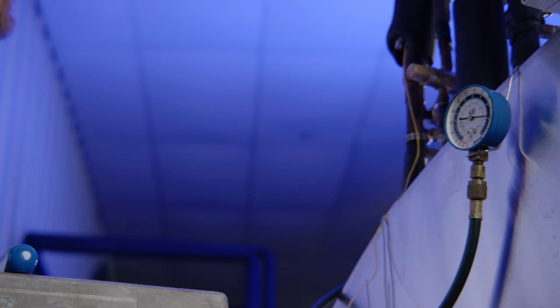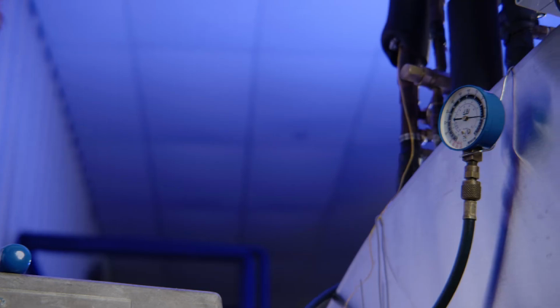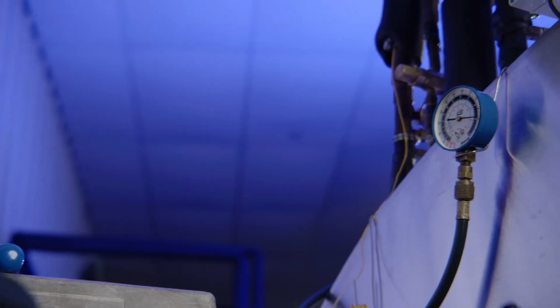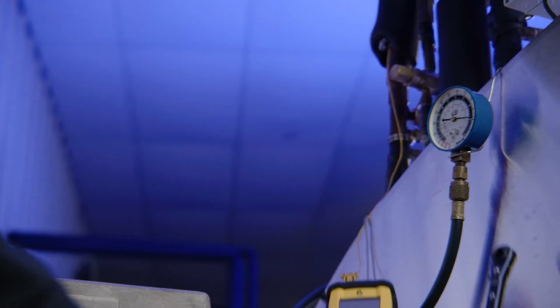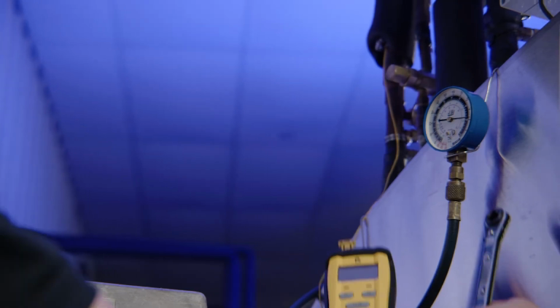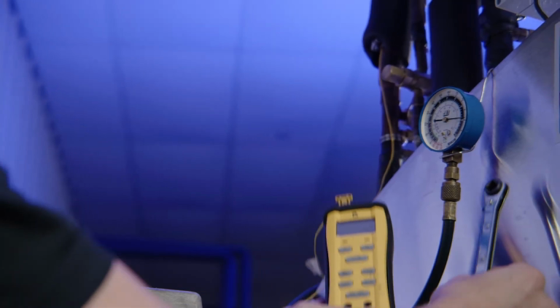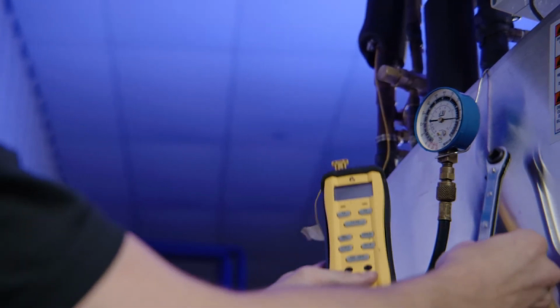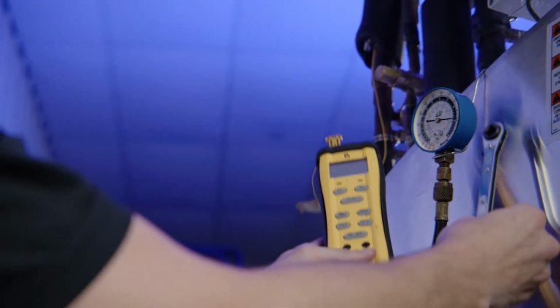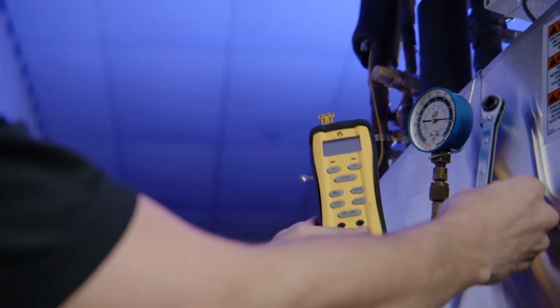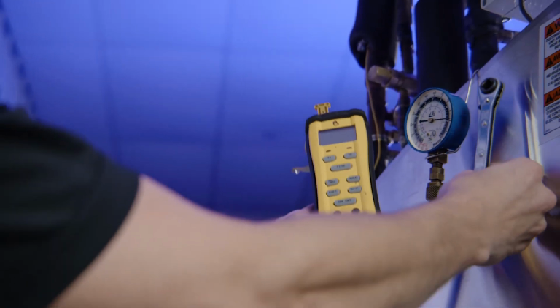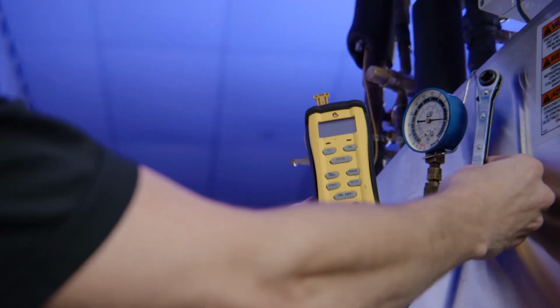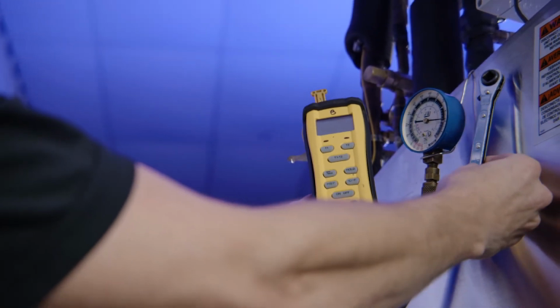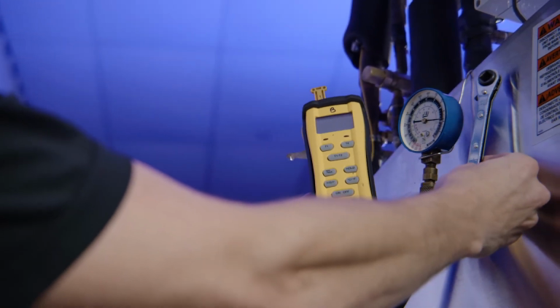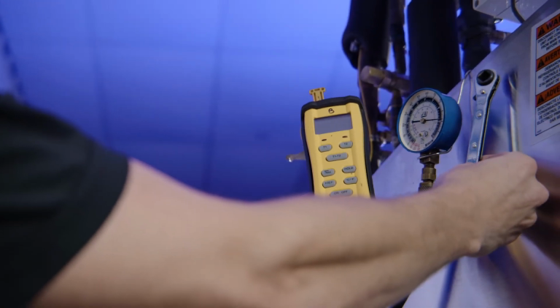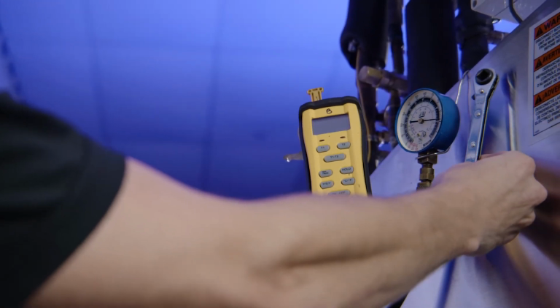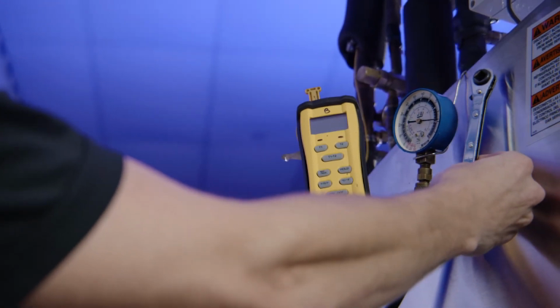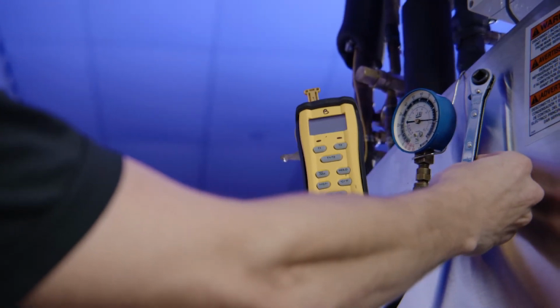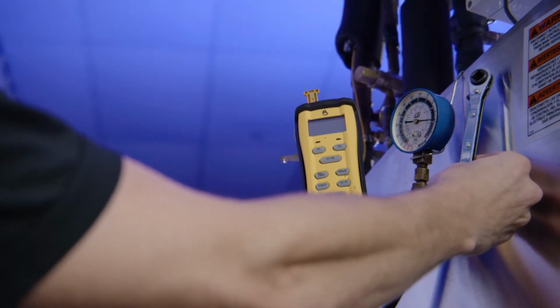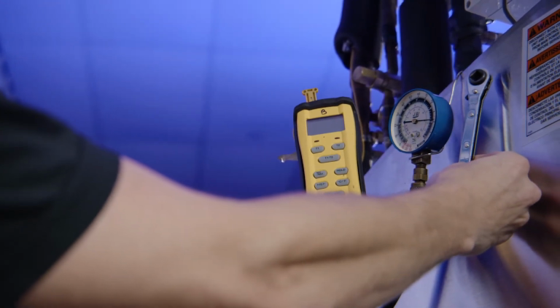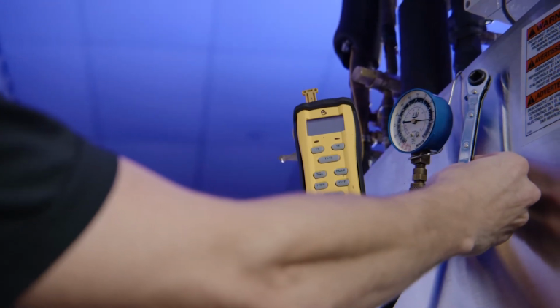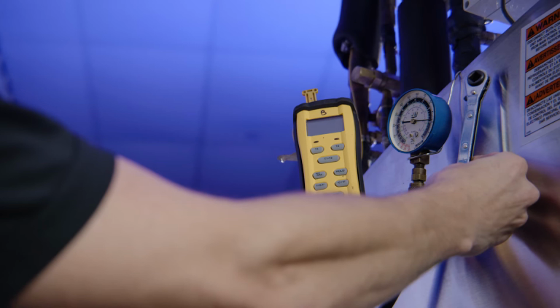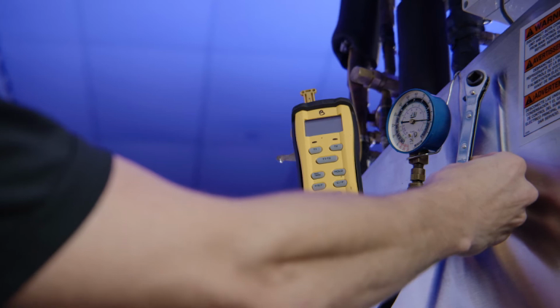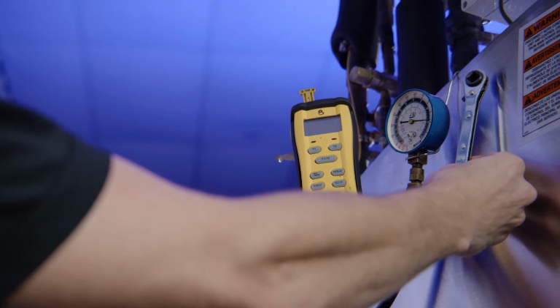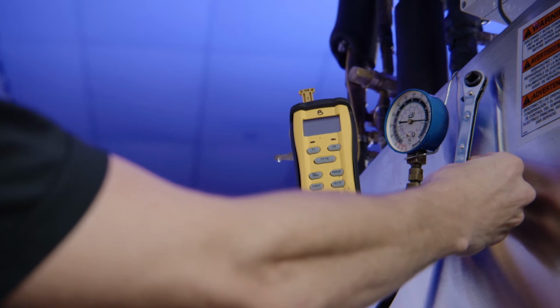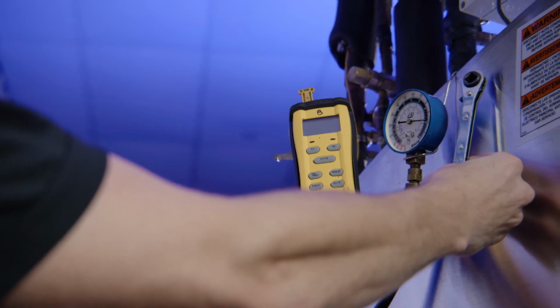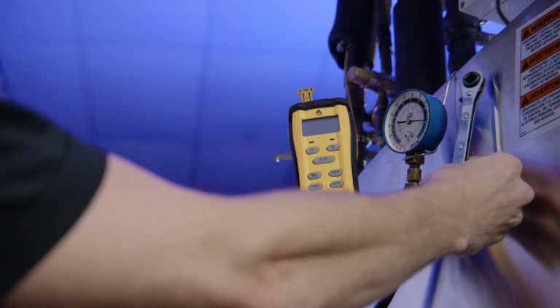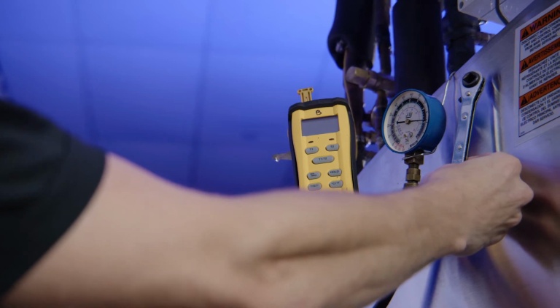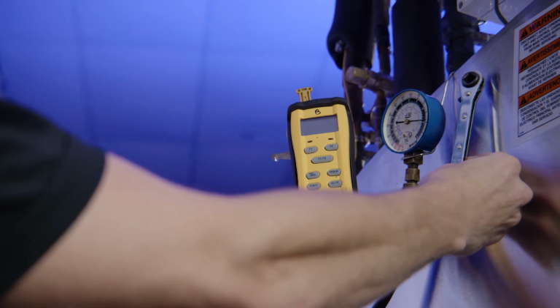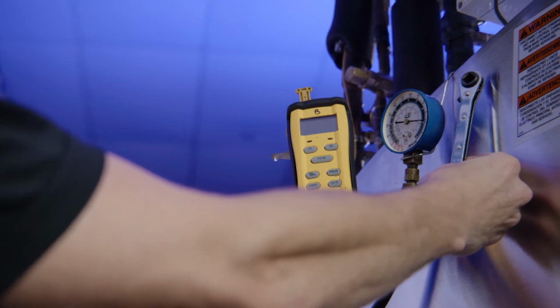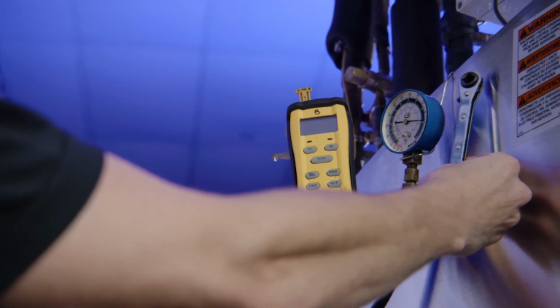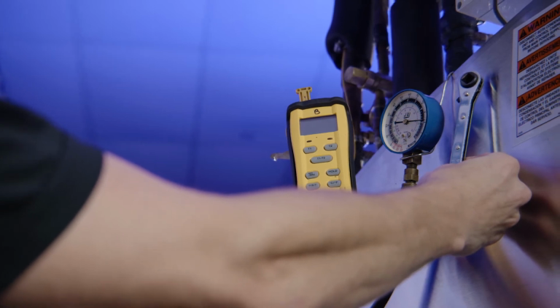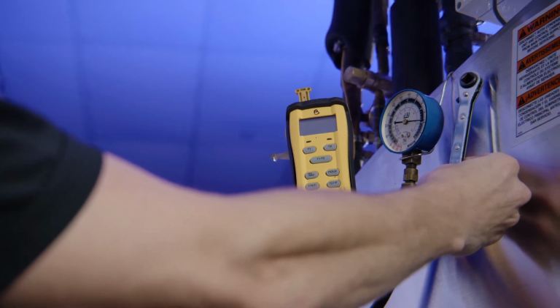This procedure requires a calibrated manifold gauge set, surface thermometer, and valve stem adjustment tool.